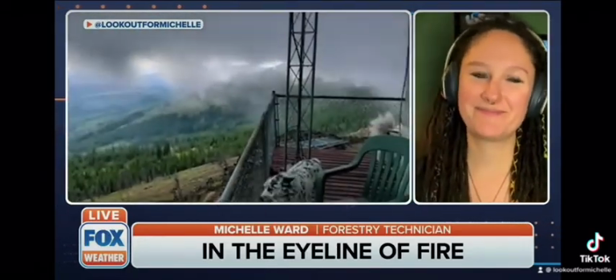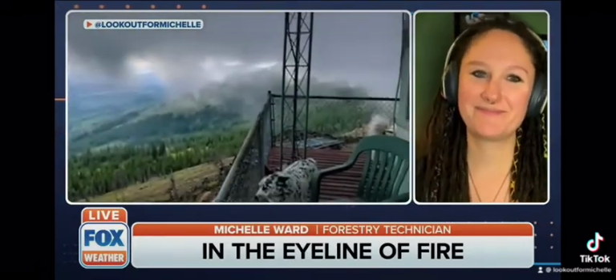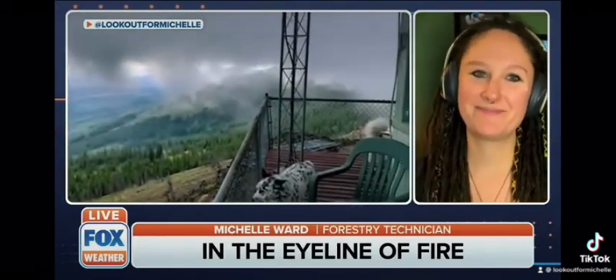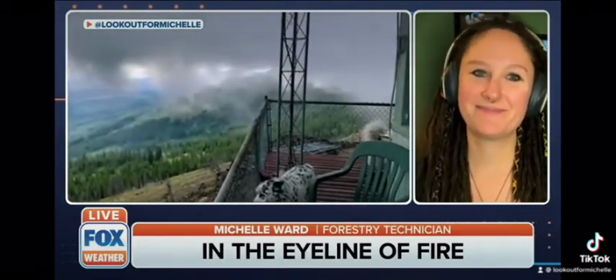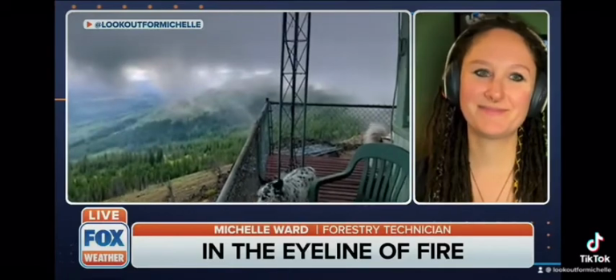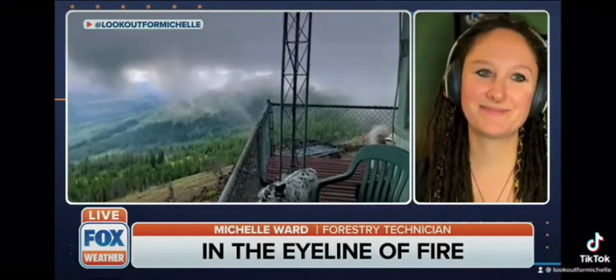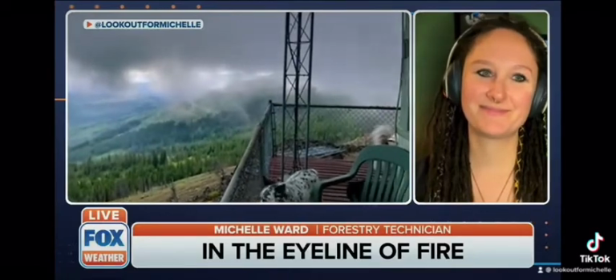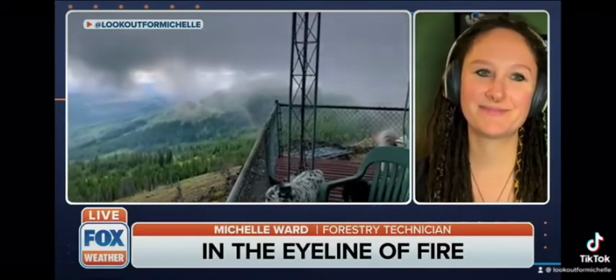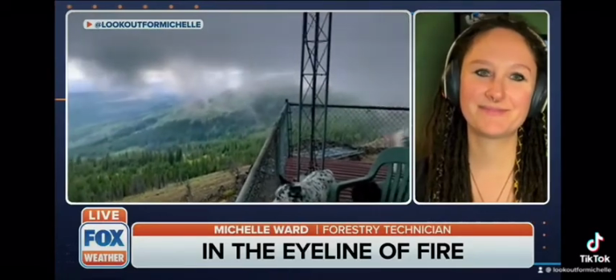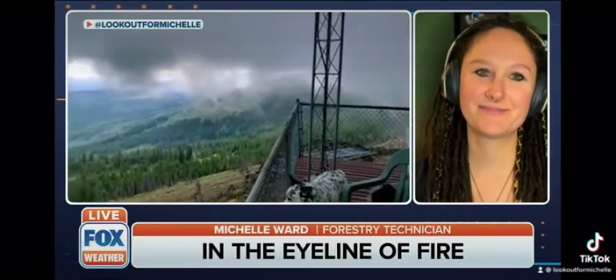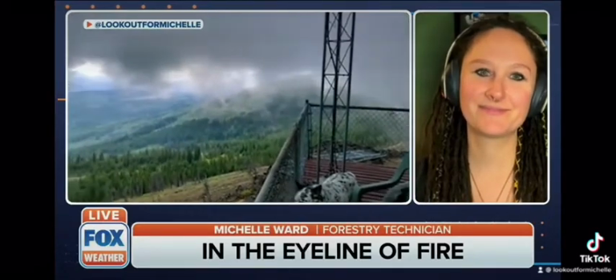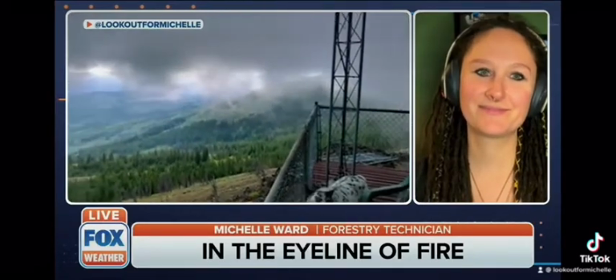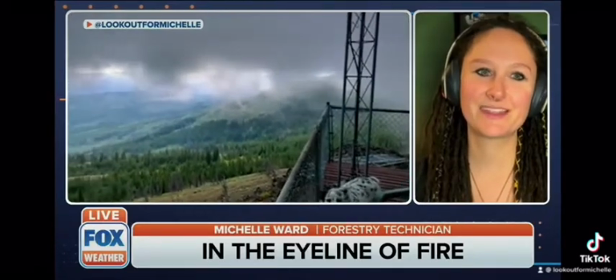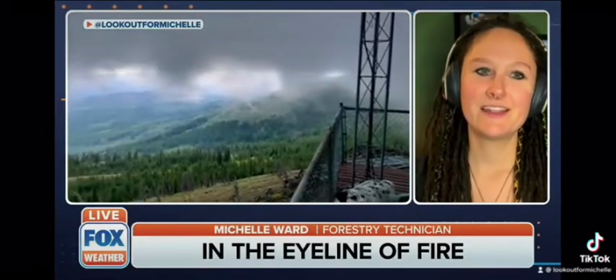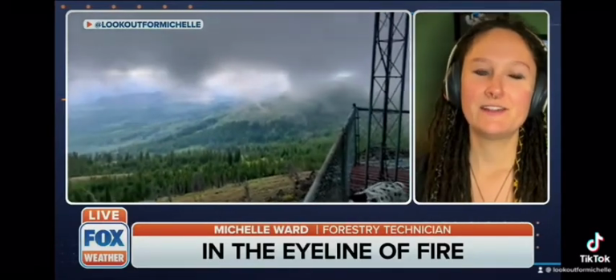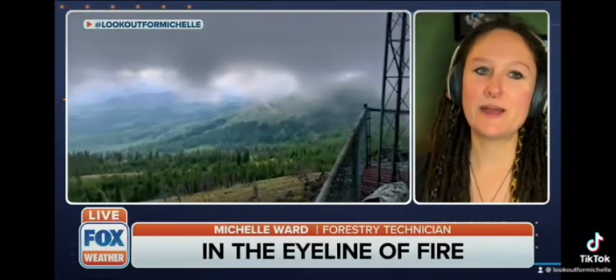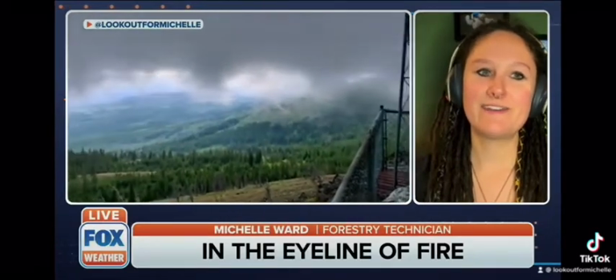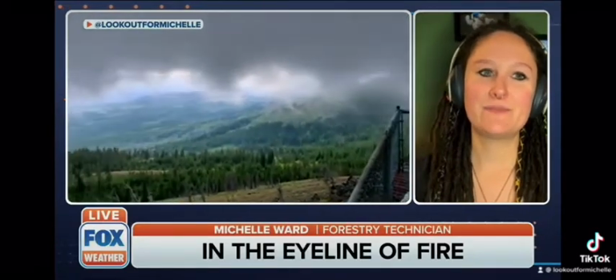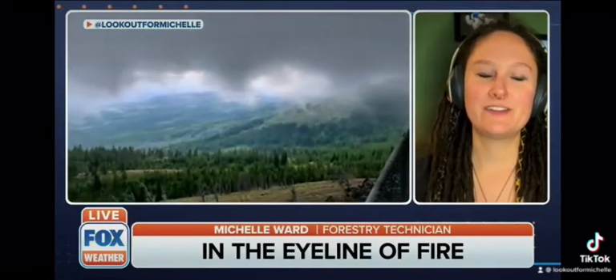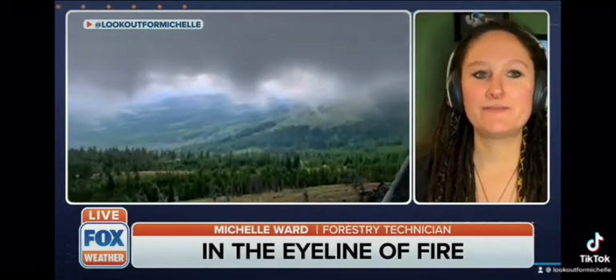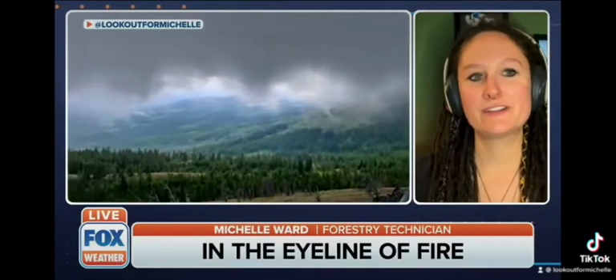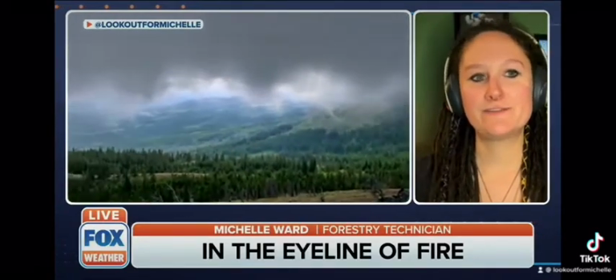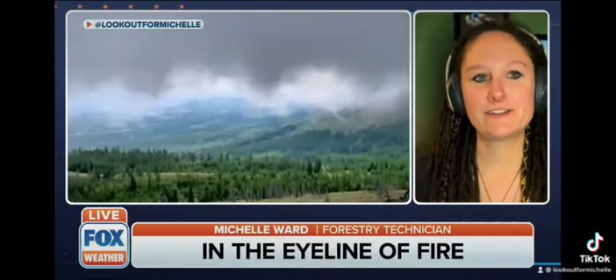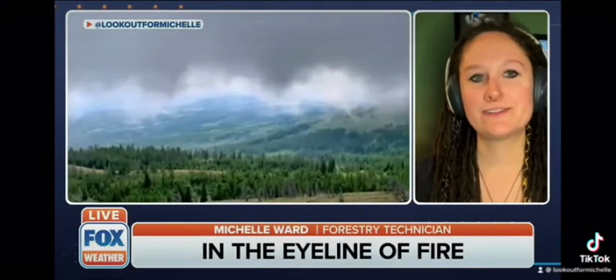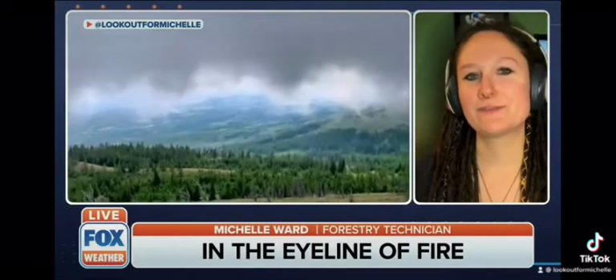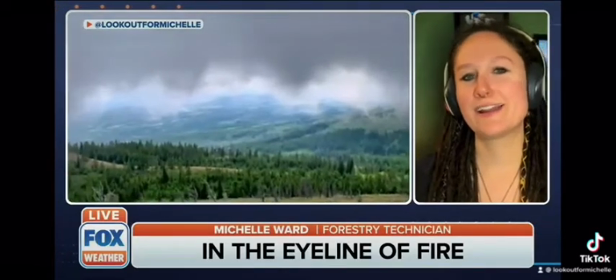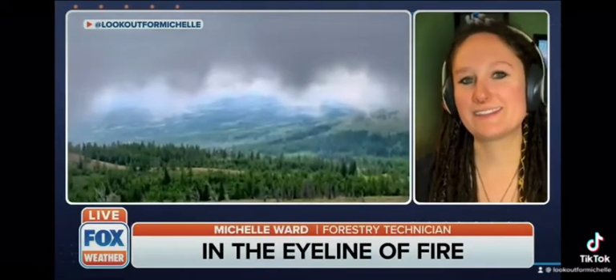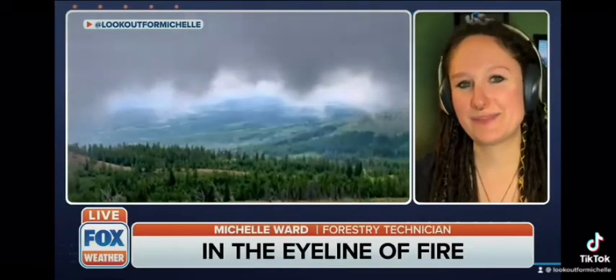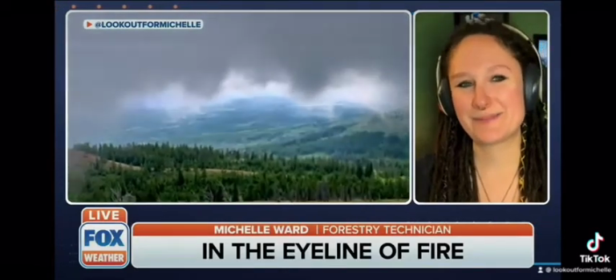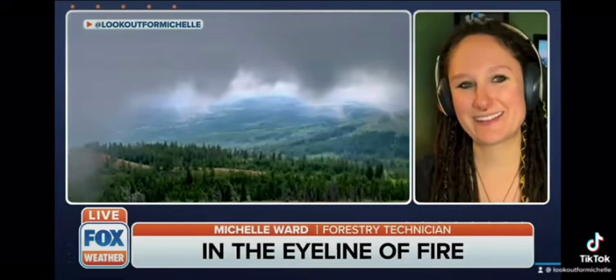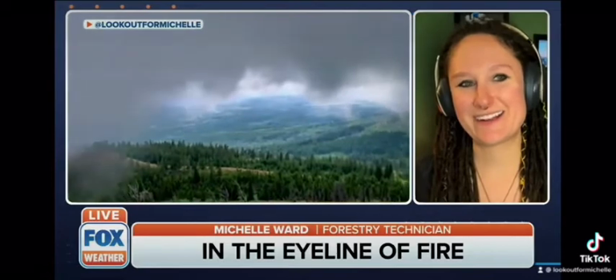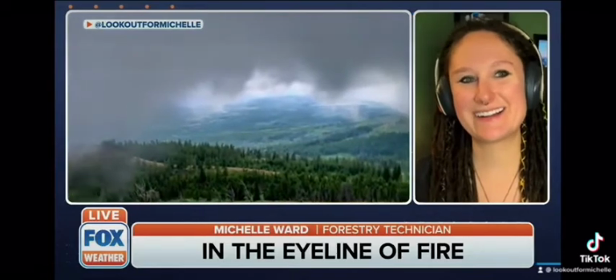Do you have Wi-Fi up there? No Wi-Fi, but I do have full cell phone service right on the tippy top of the tower.